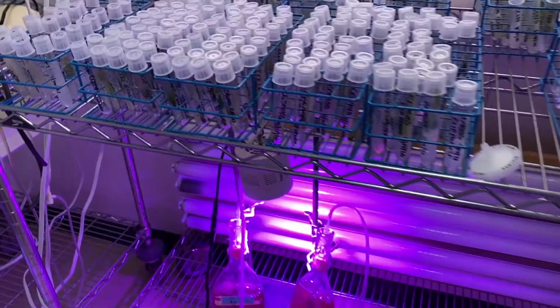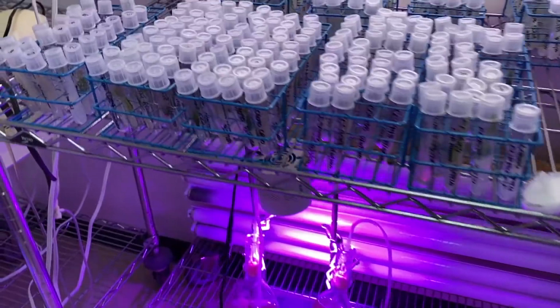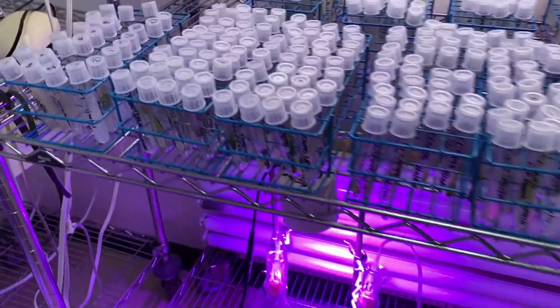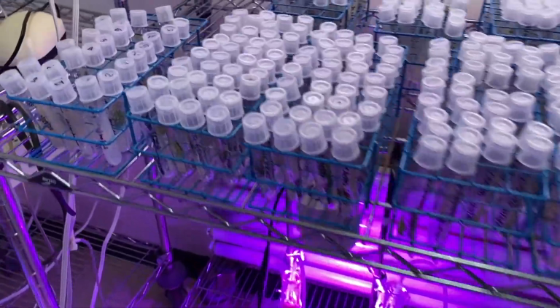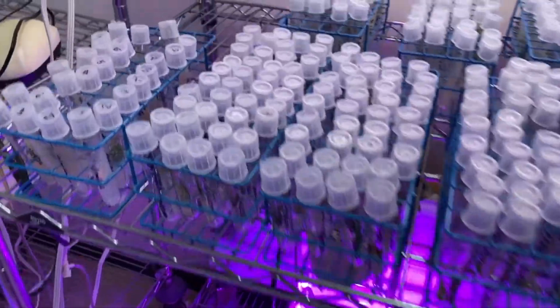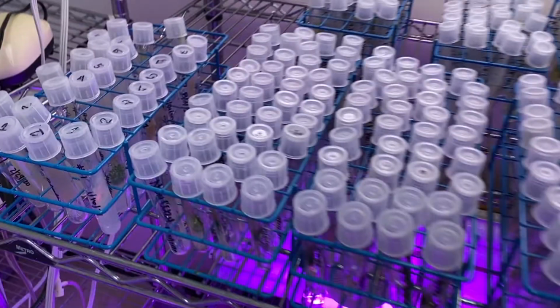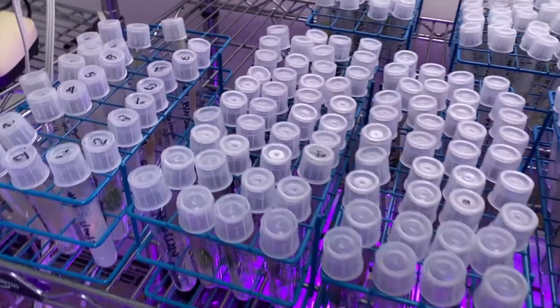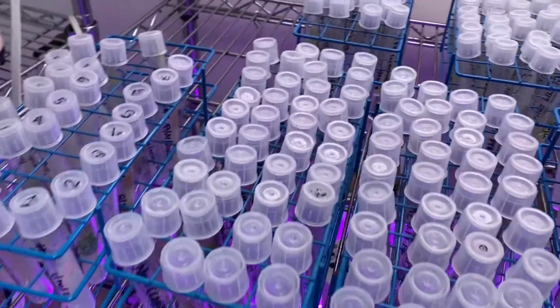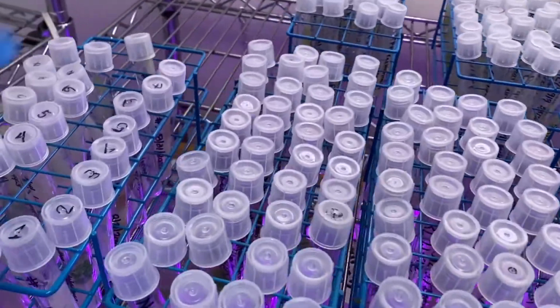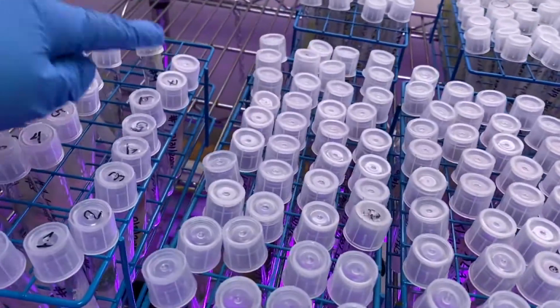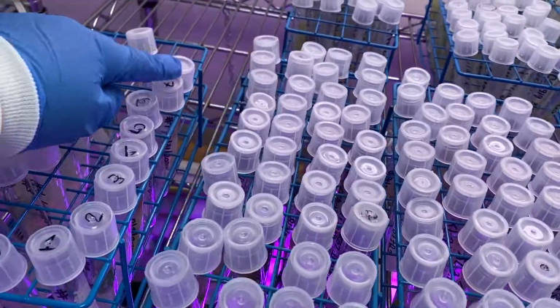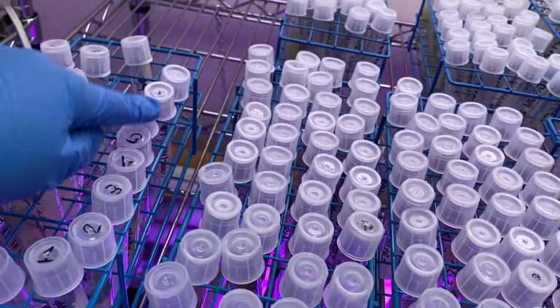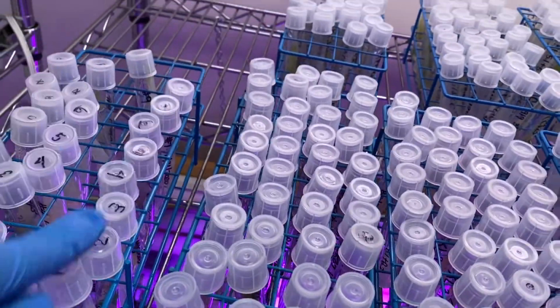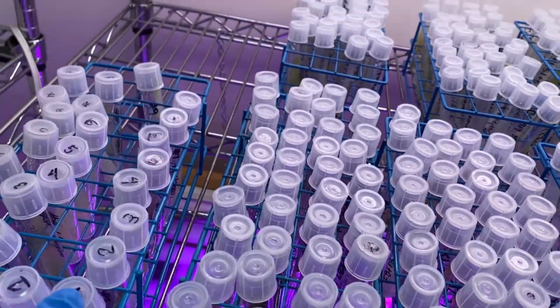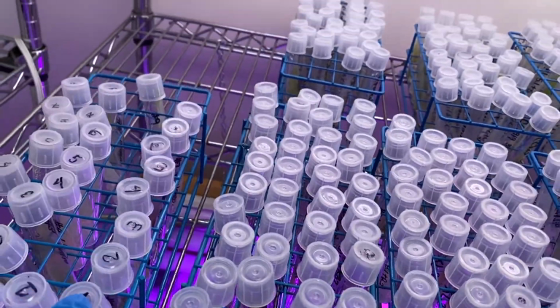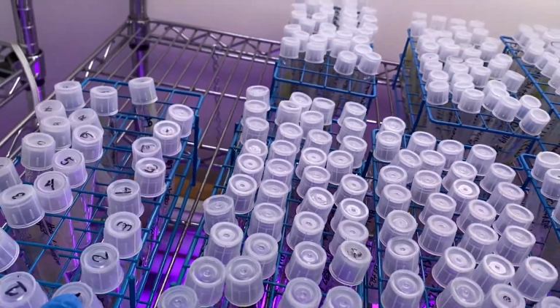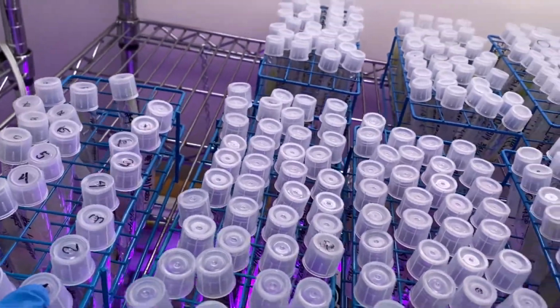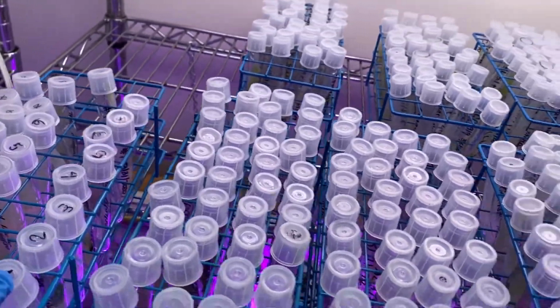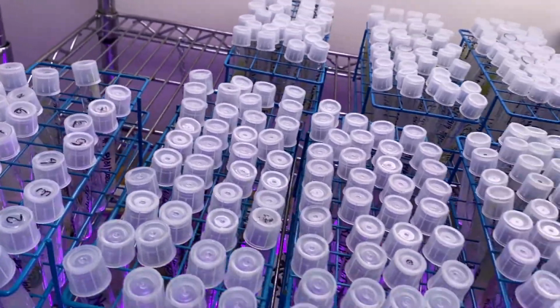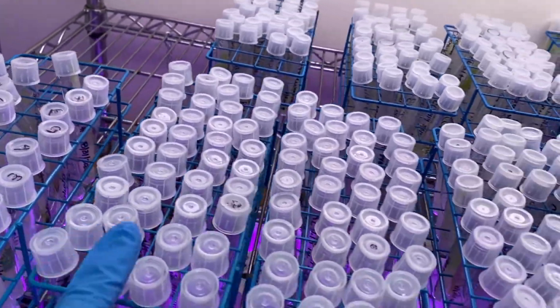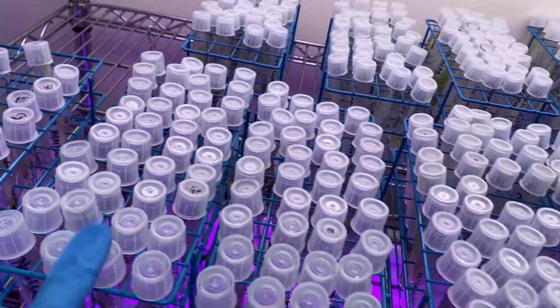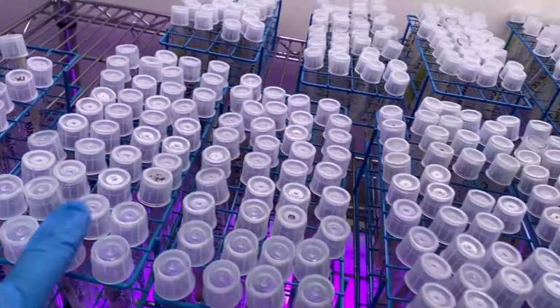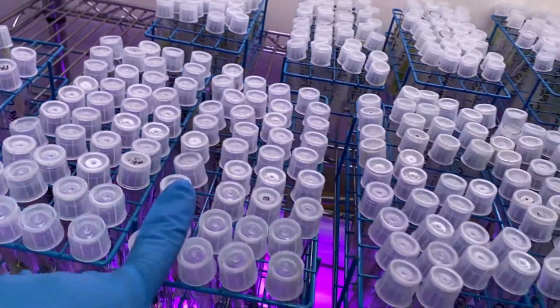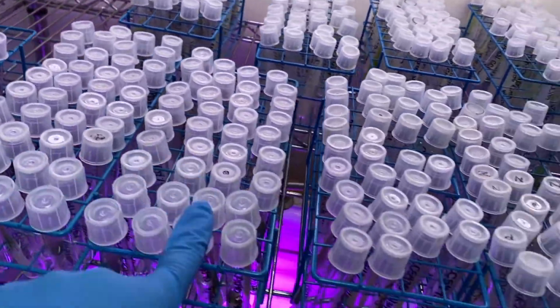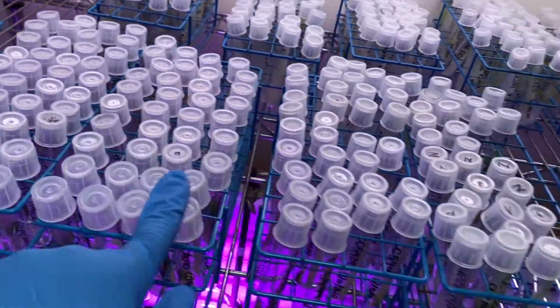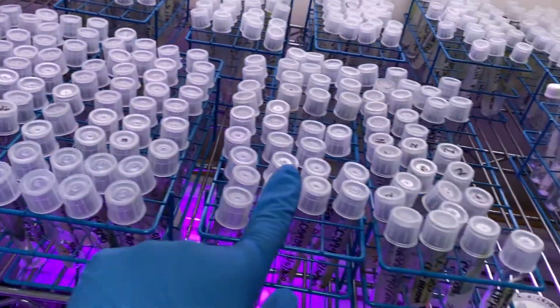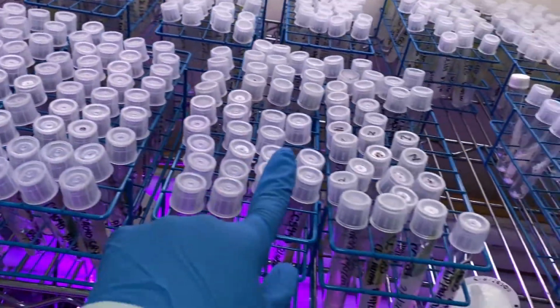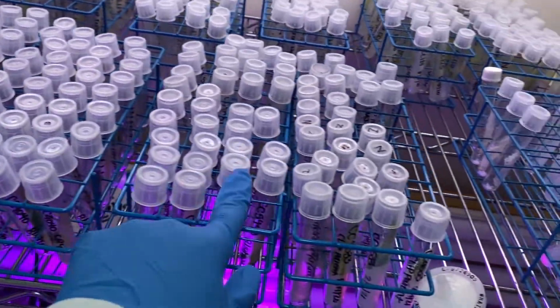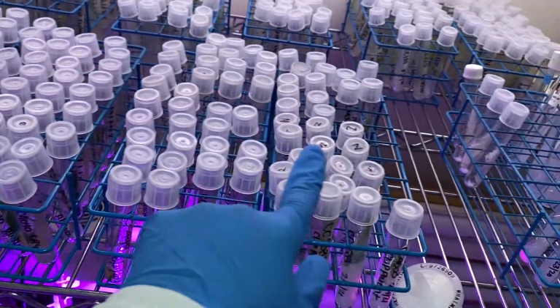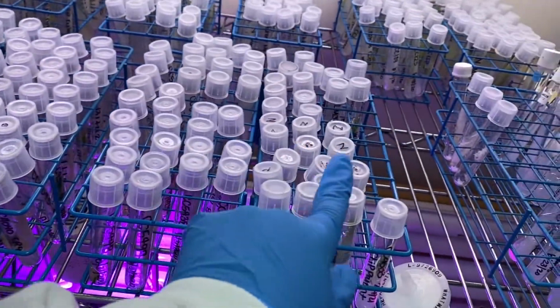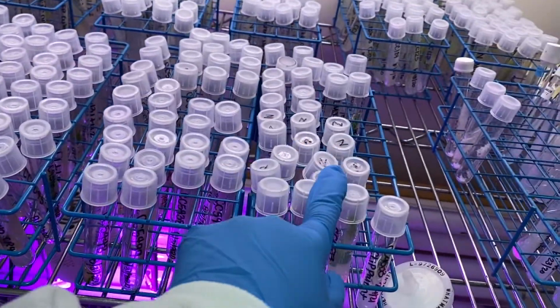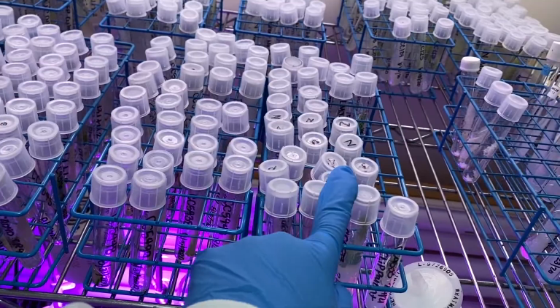Welcome back to the algae room. So what I have to do — I have to do all these: this rack, this rack, this rack, and this rack.